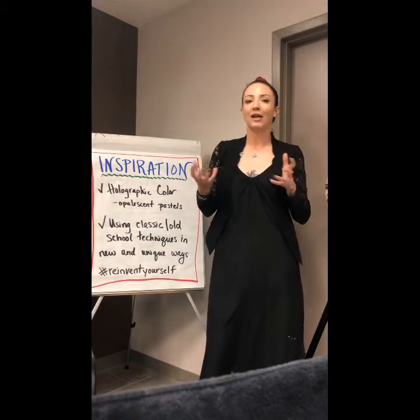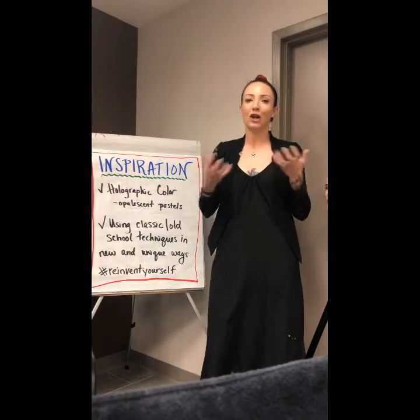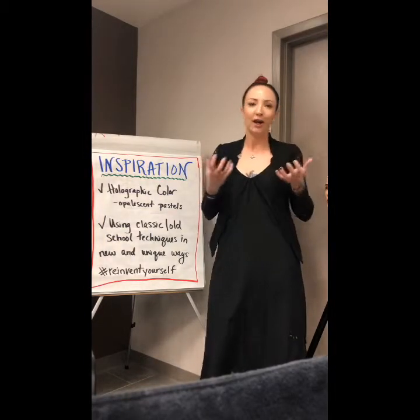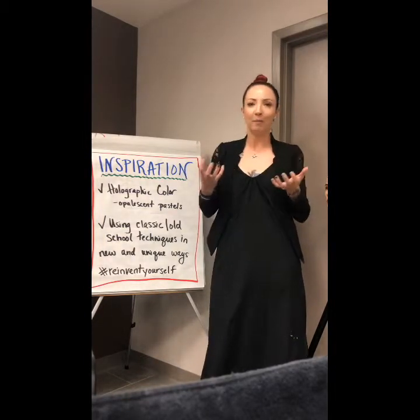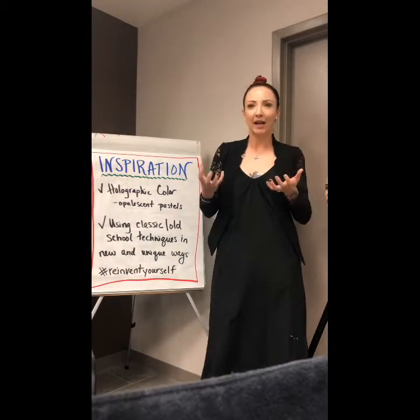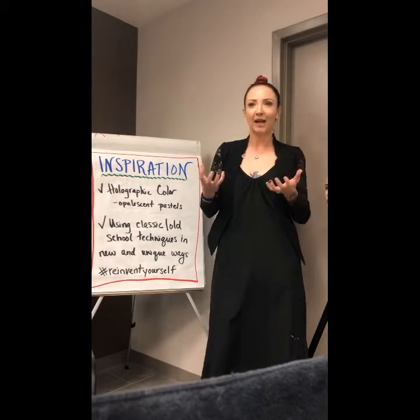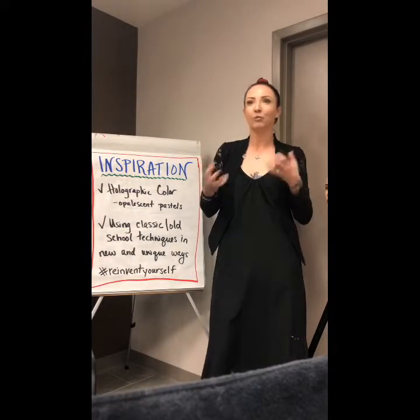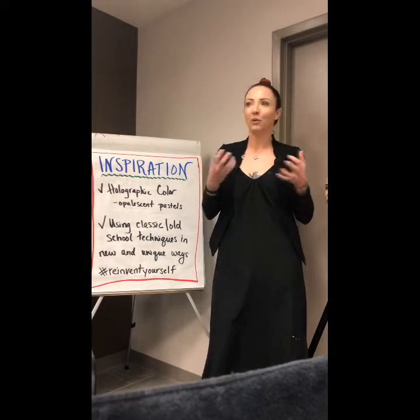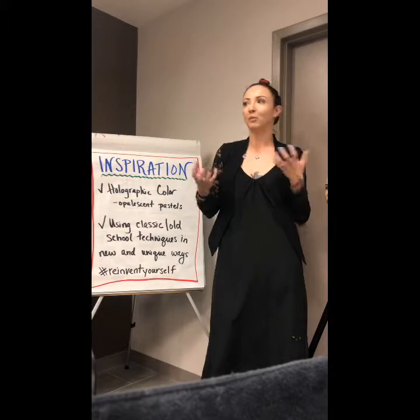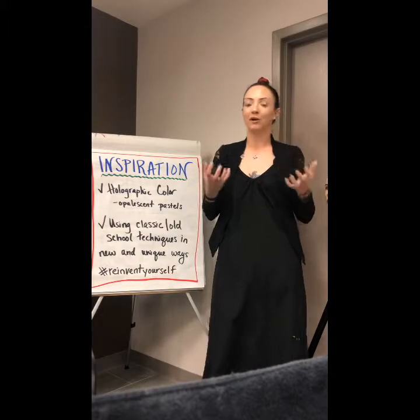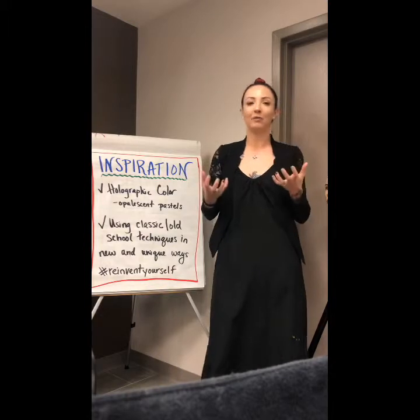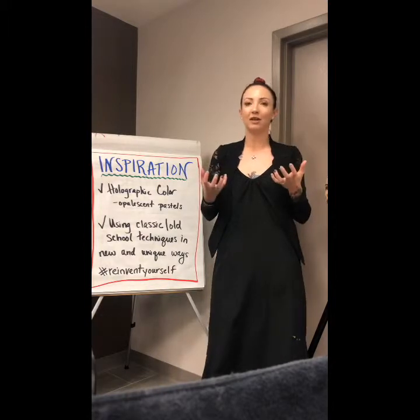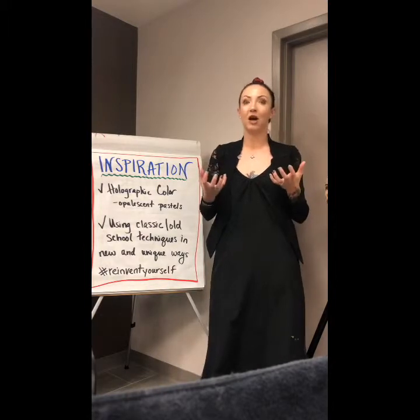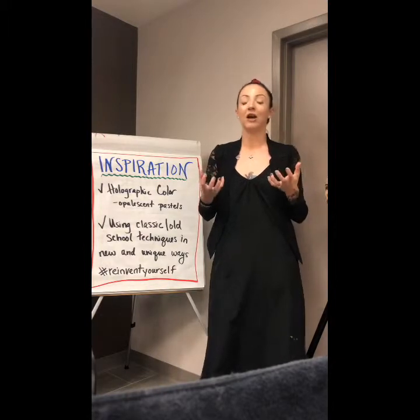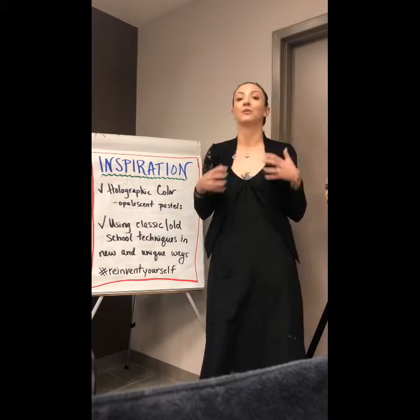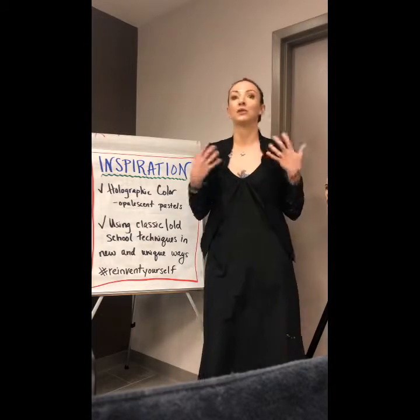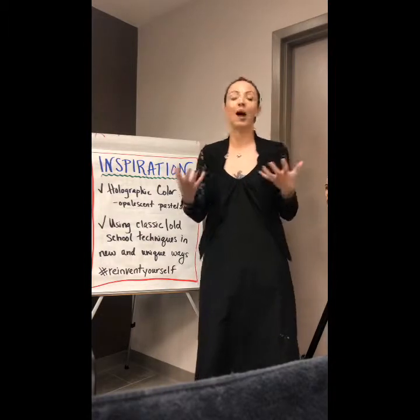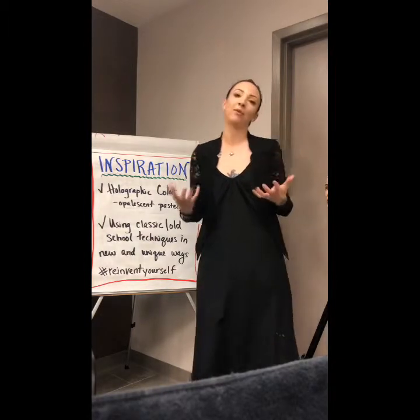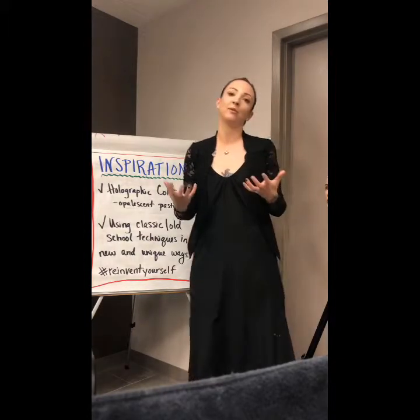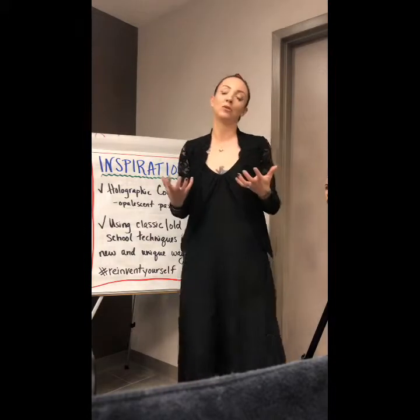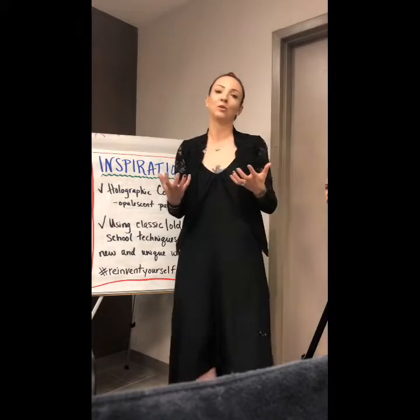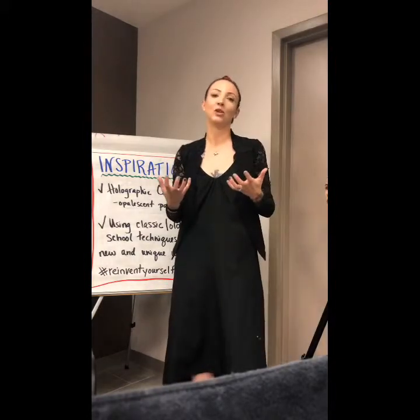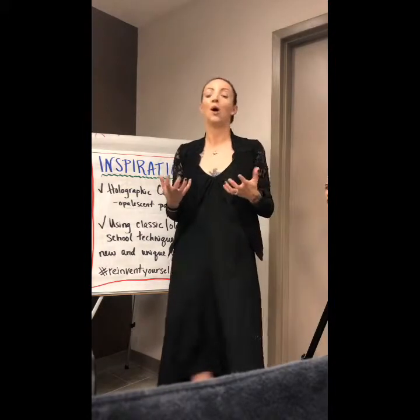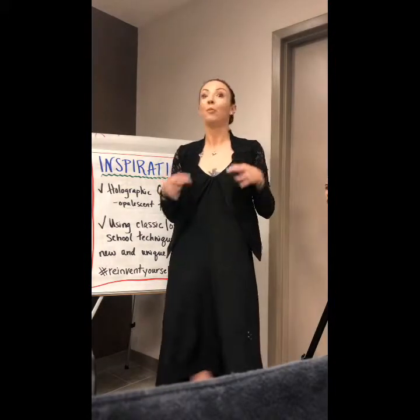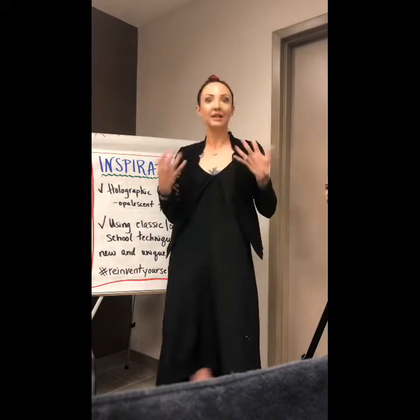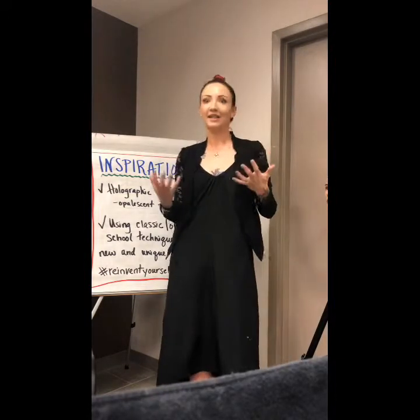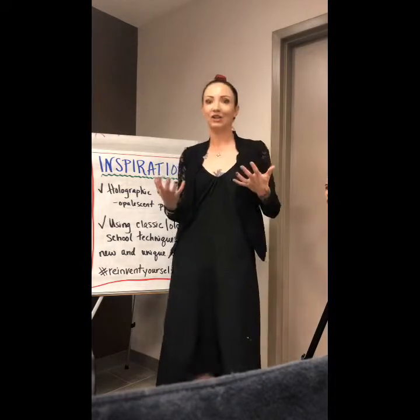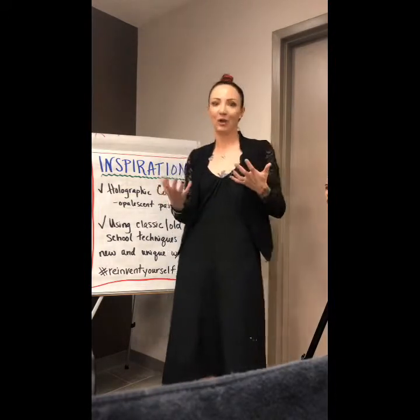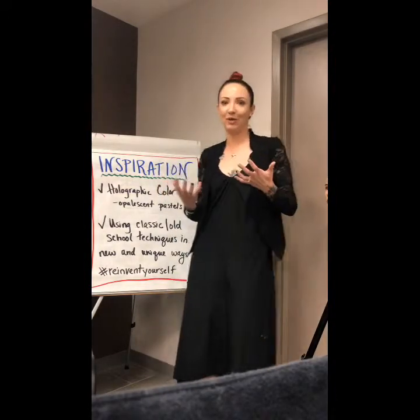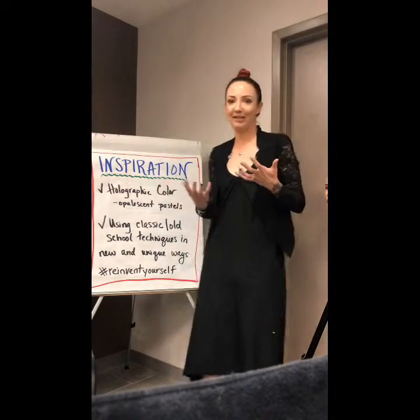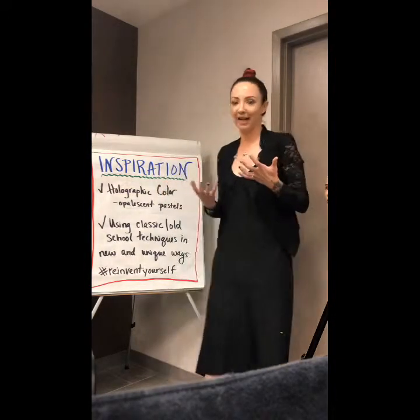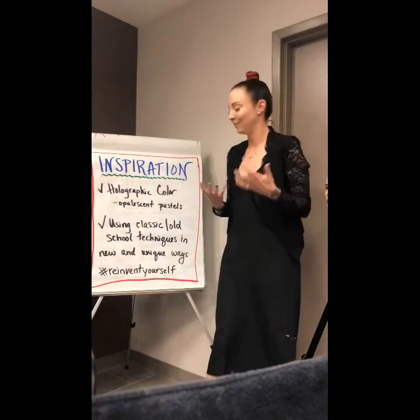I tried it out on a mannequin. I really wanted to play around with it a lot, and I was so happy with the results. So I'm really excited to share that with you guys today.